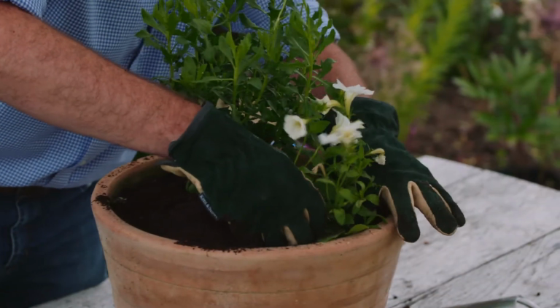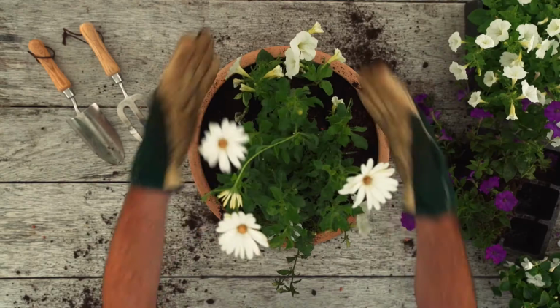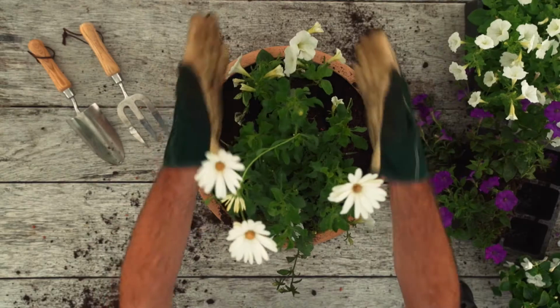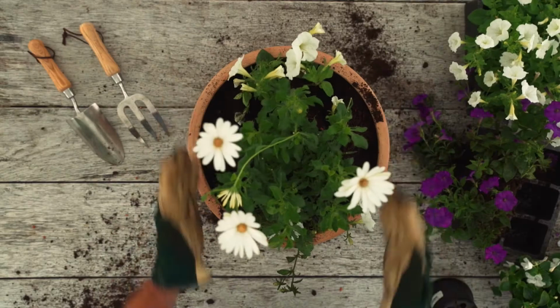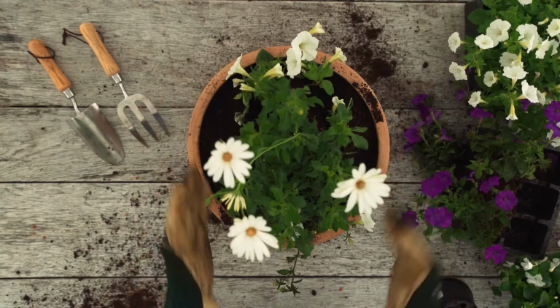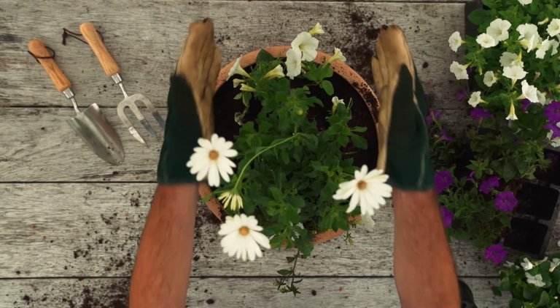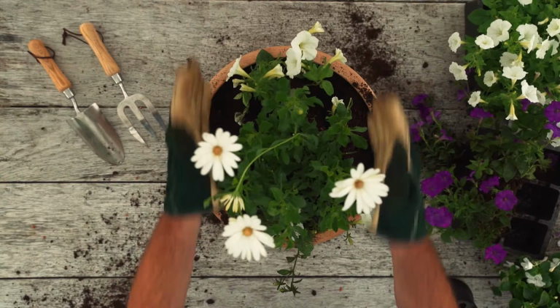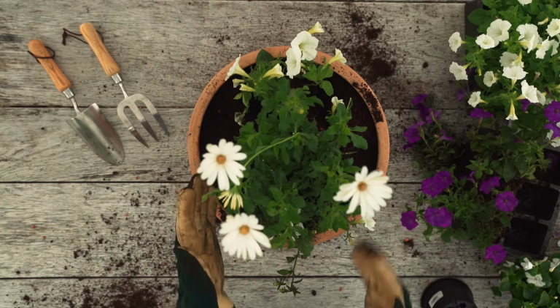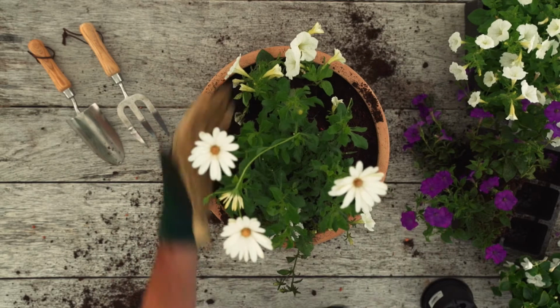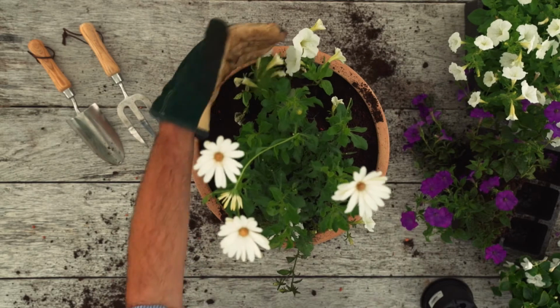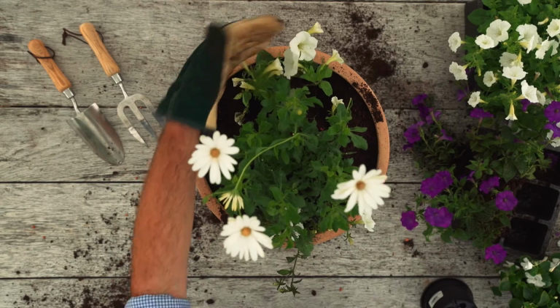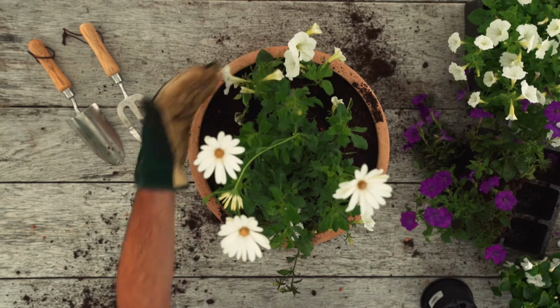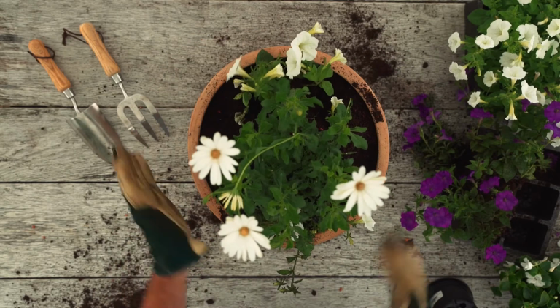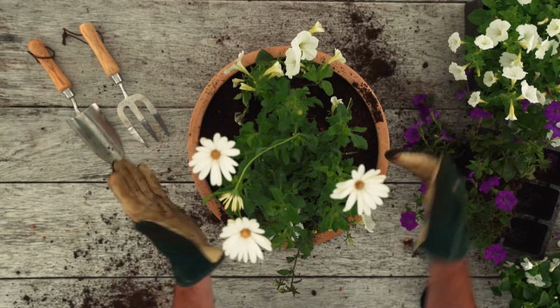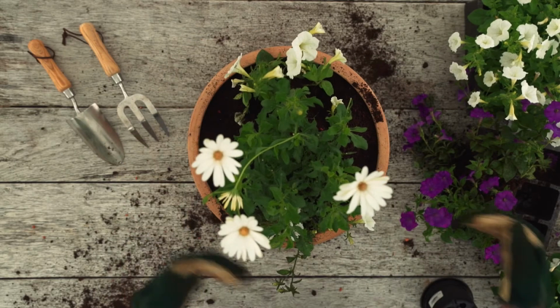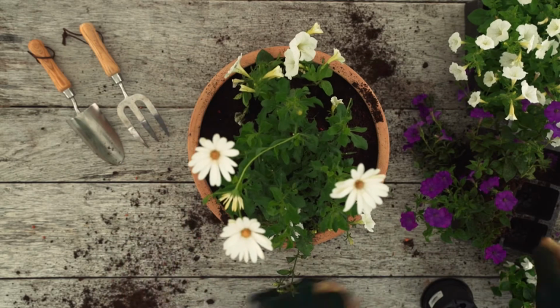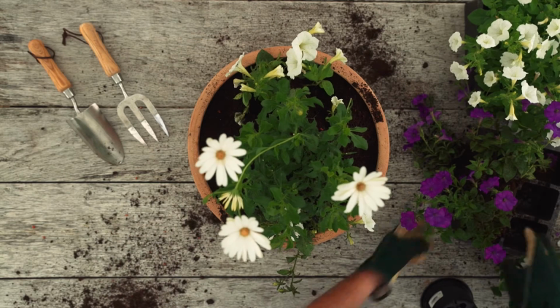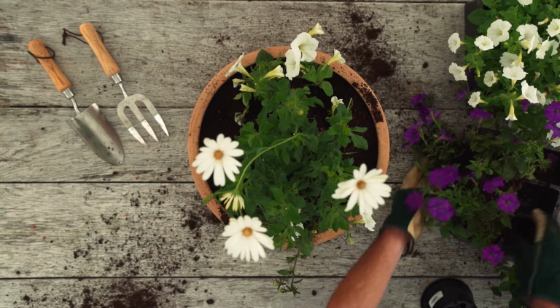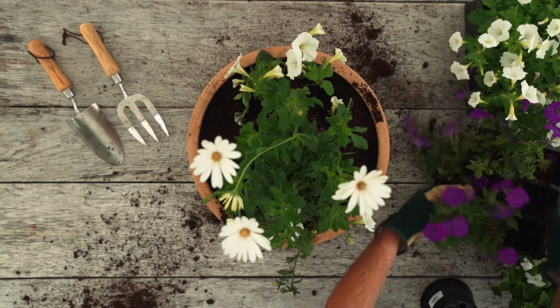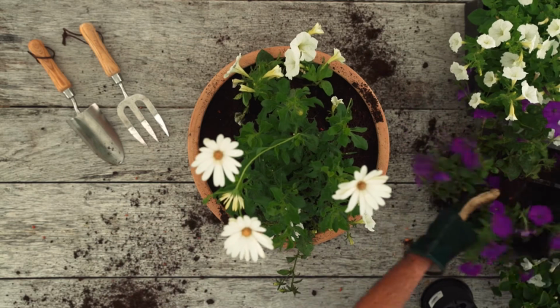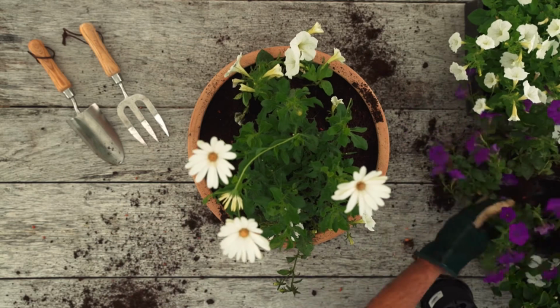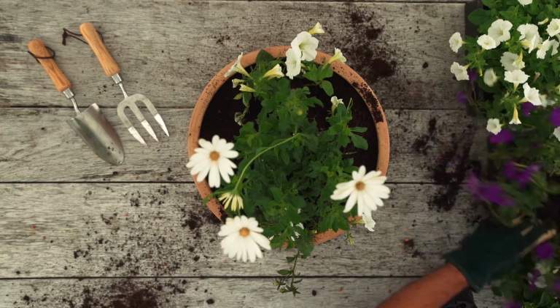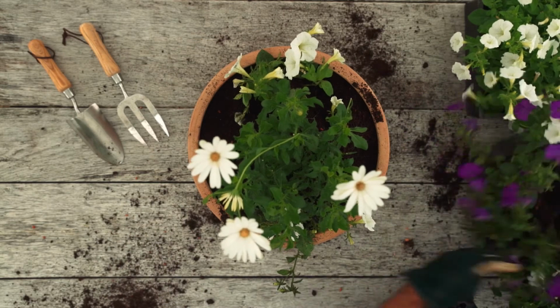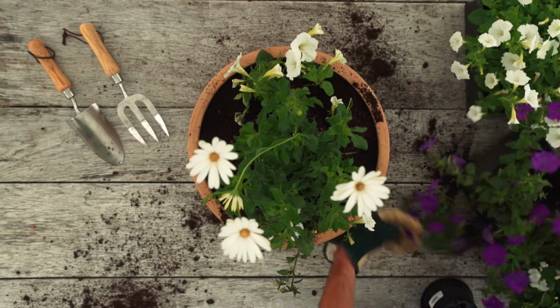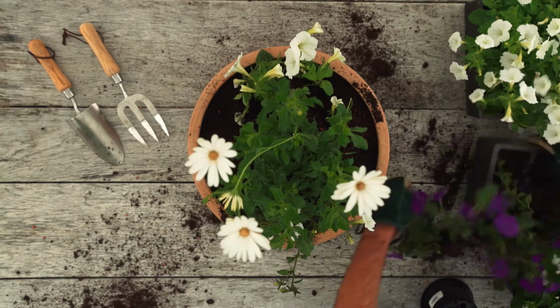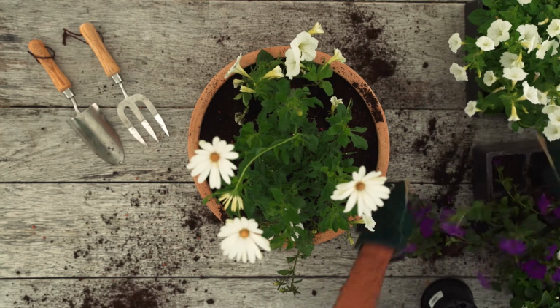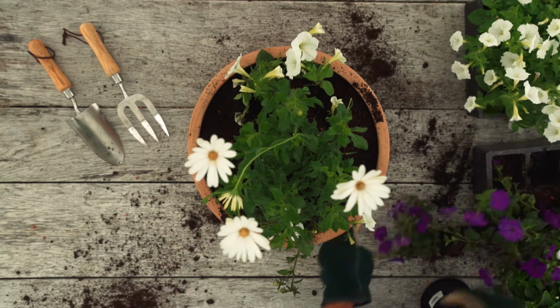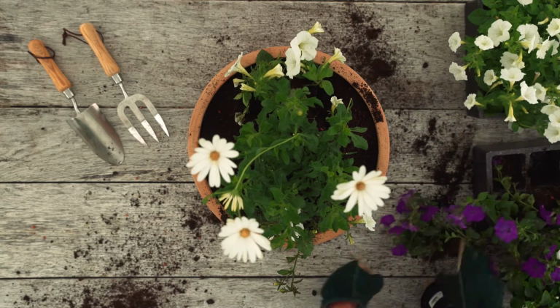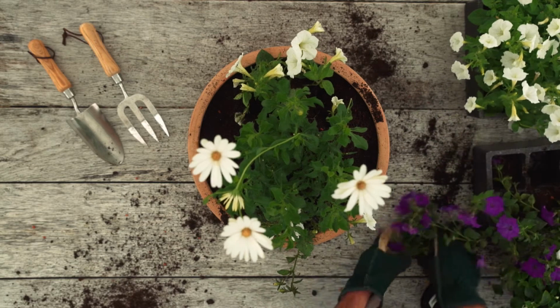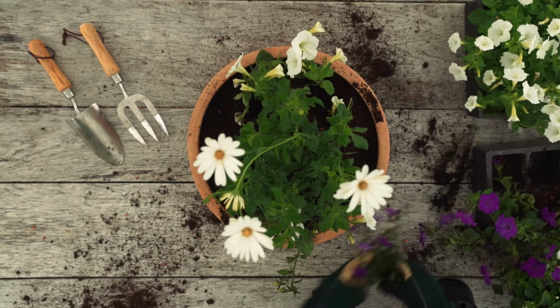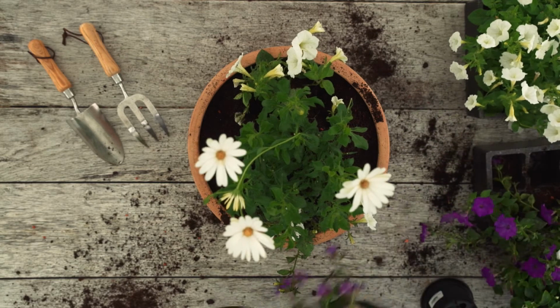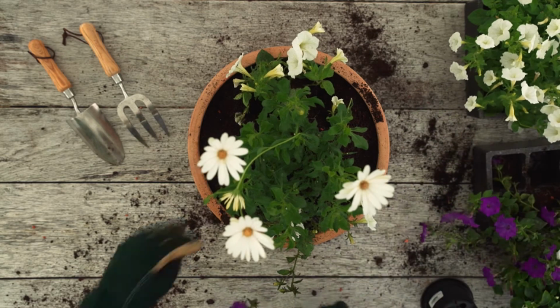I always tend to go on a clock face — at 12 o'clock, 6 o'clock and so on — to fill a container. It just keeps it a lot easier to do.